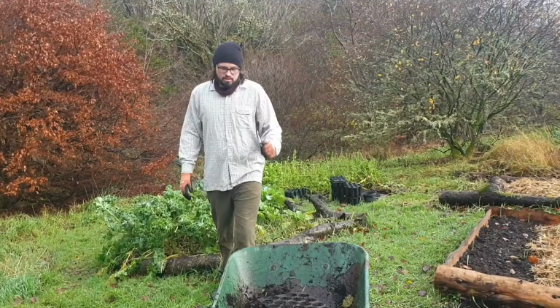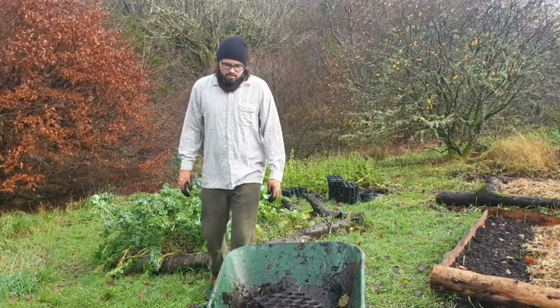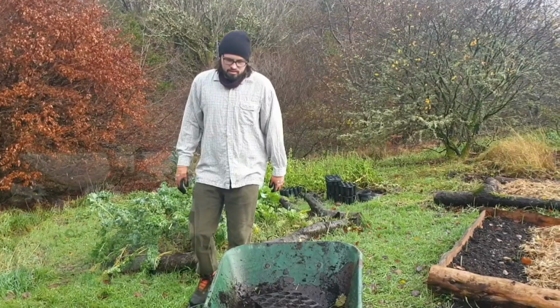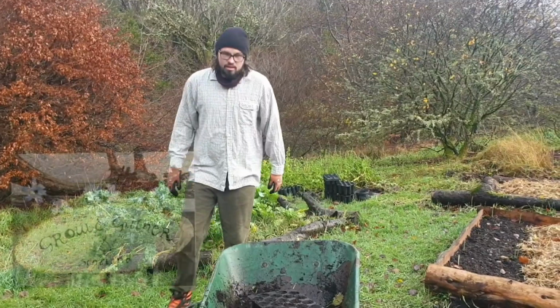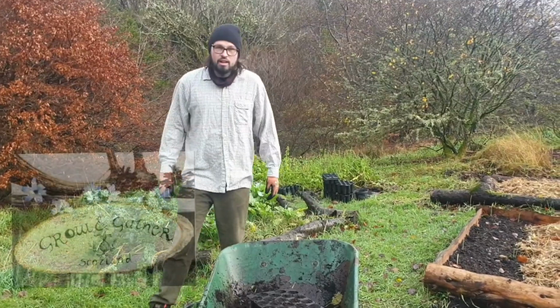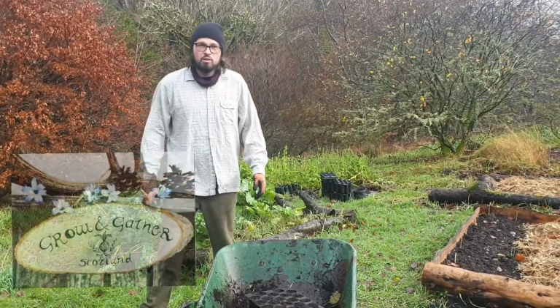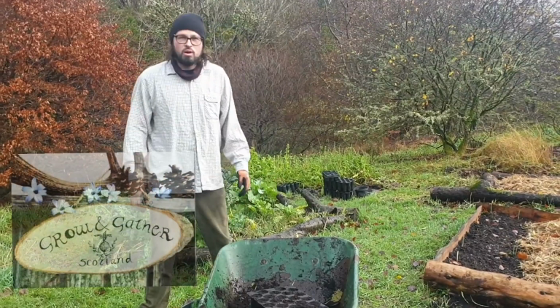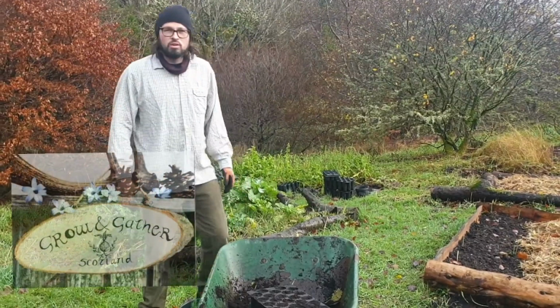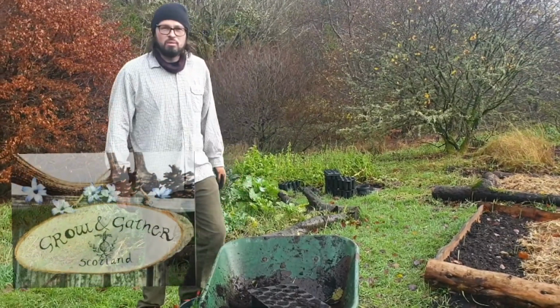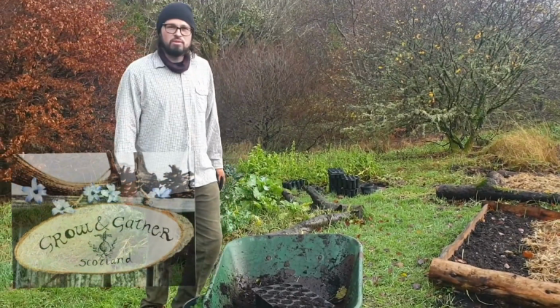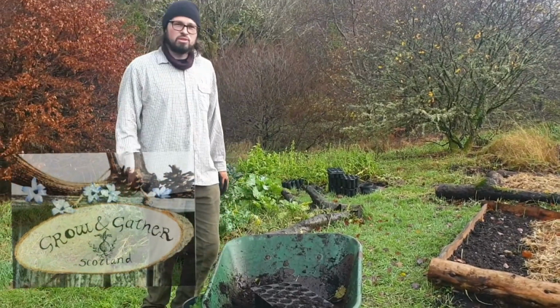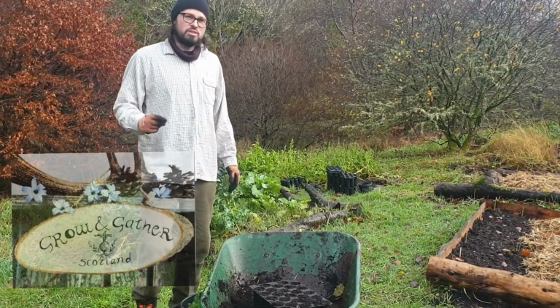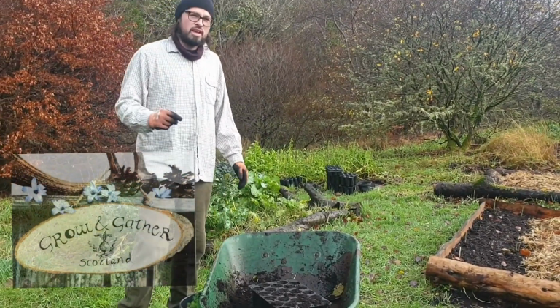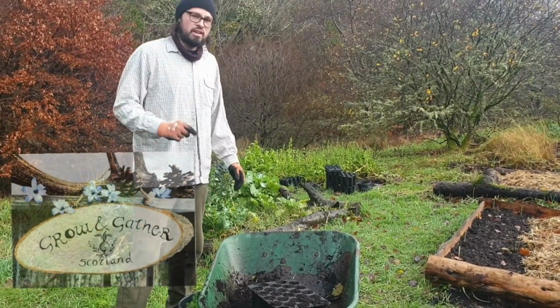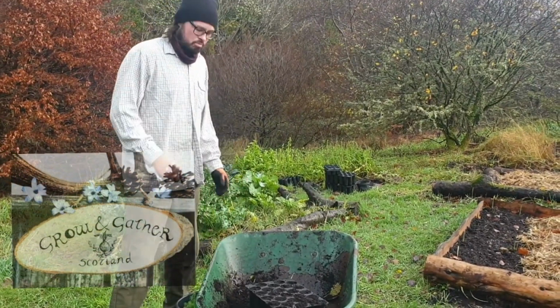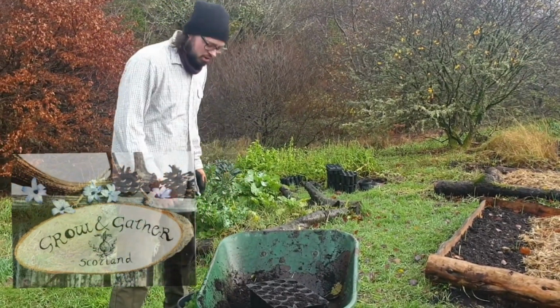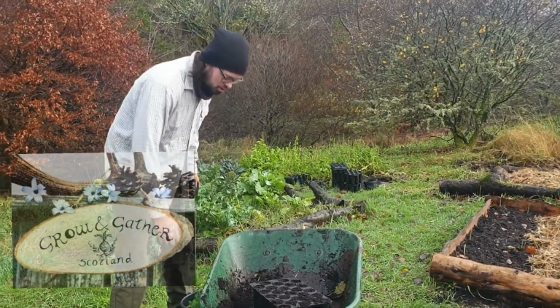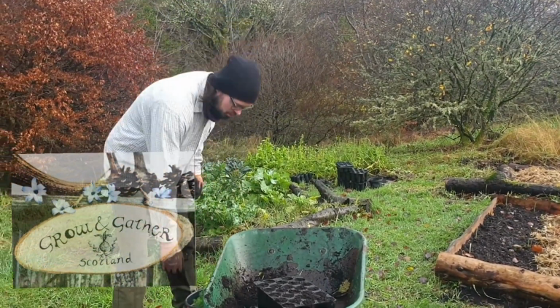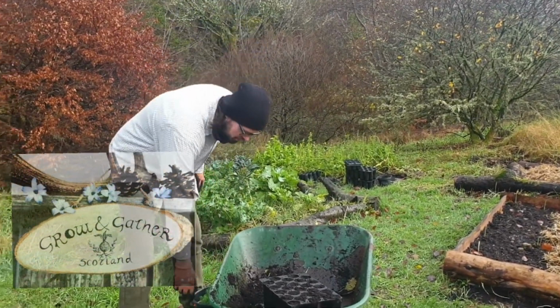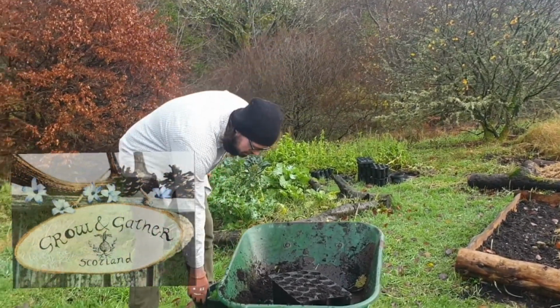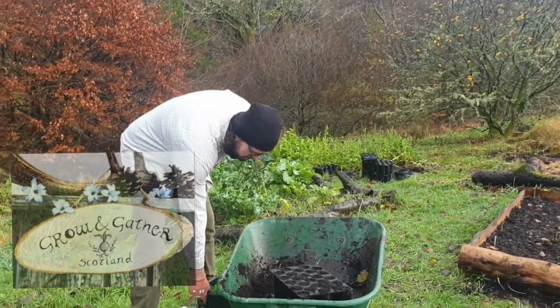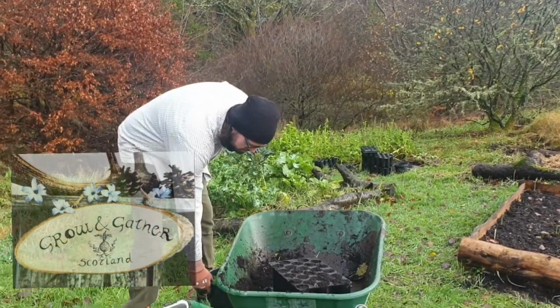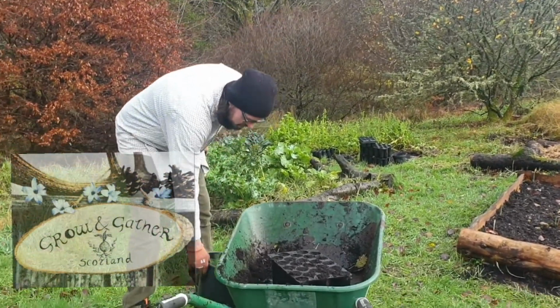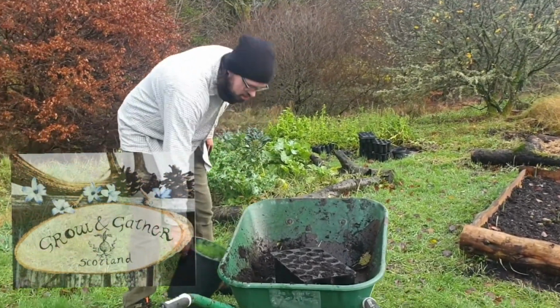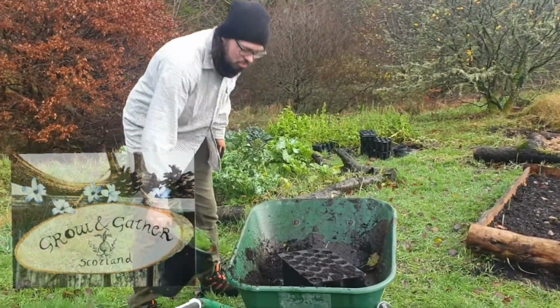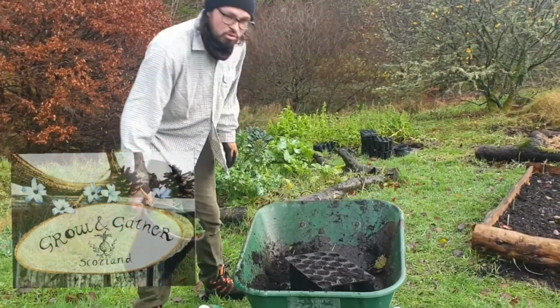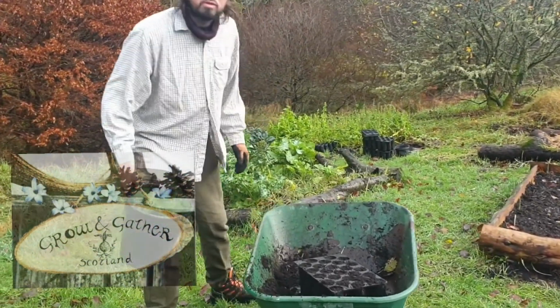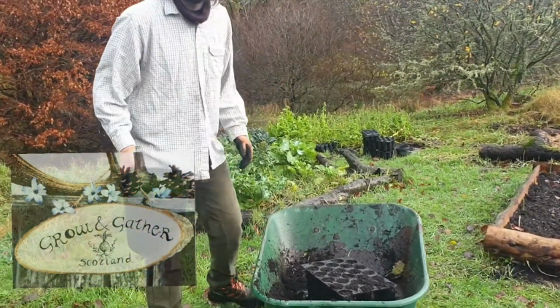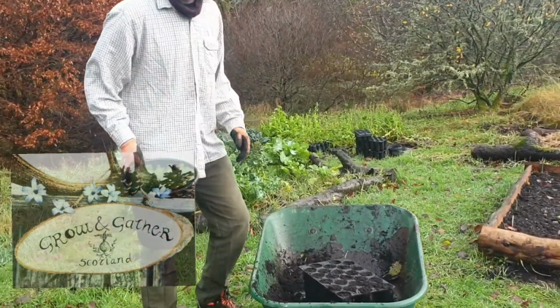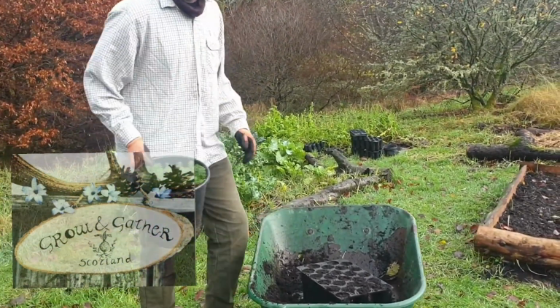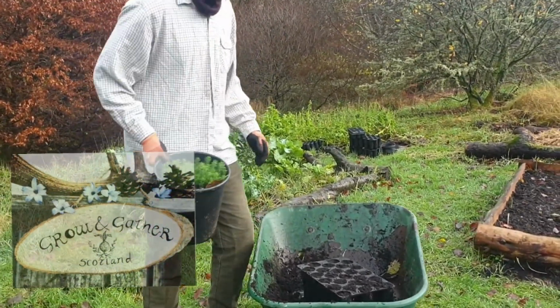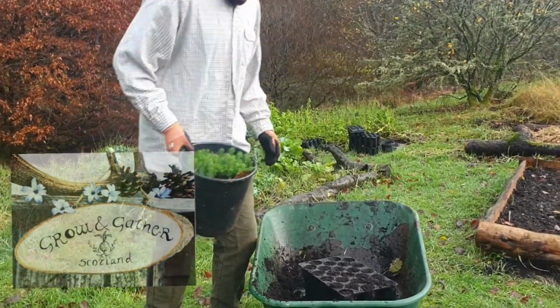Hello and welcome. Today is part two of the Sitka spruce from seed video.